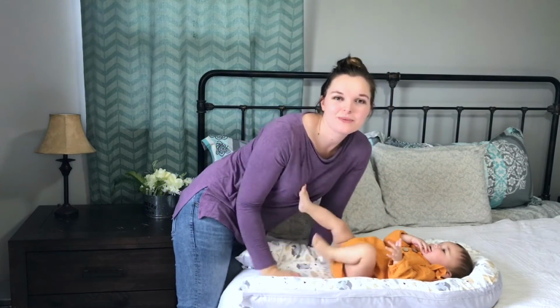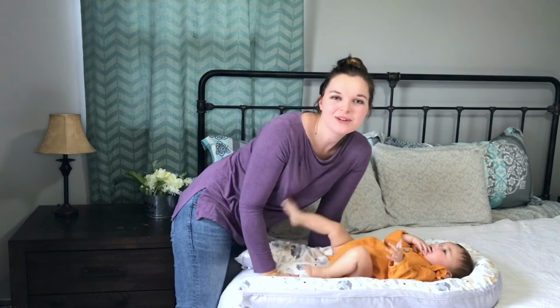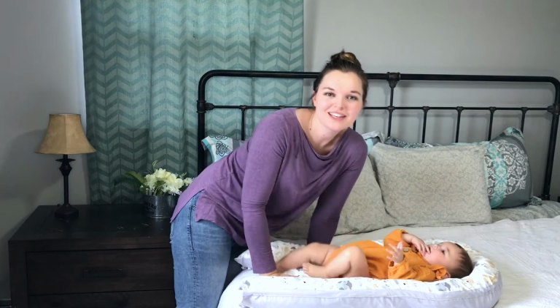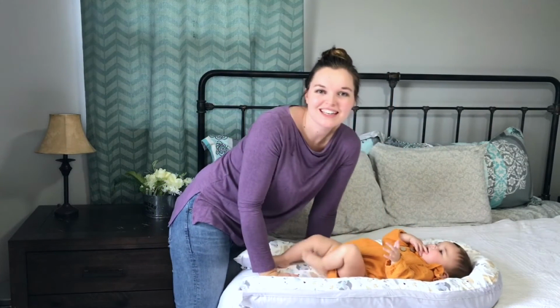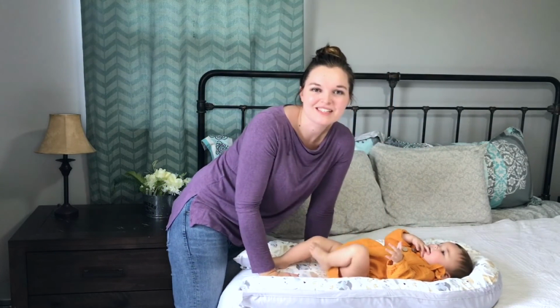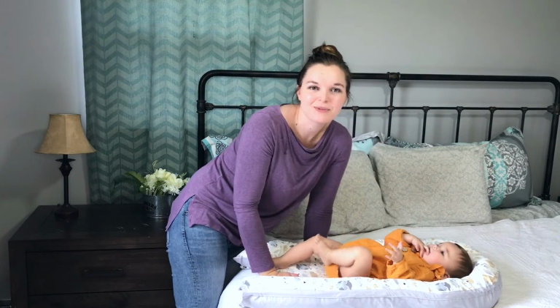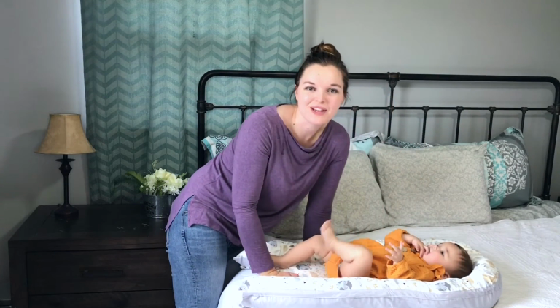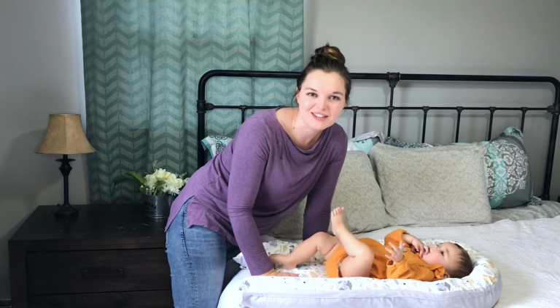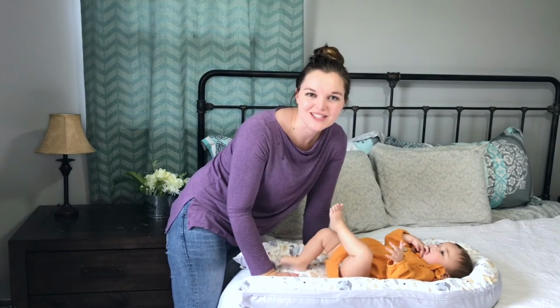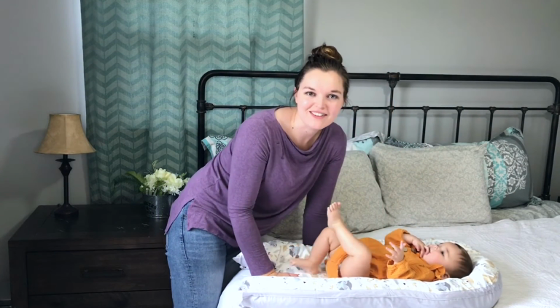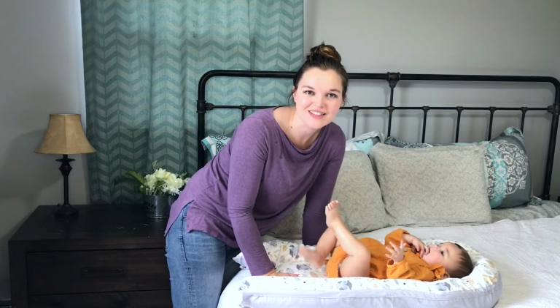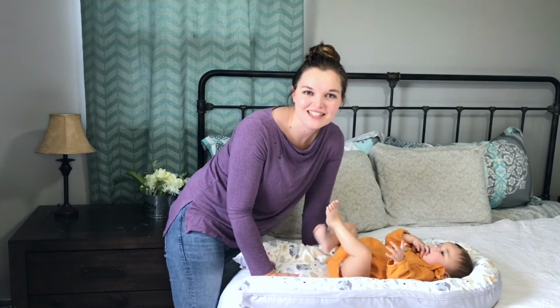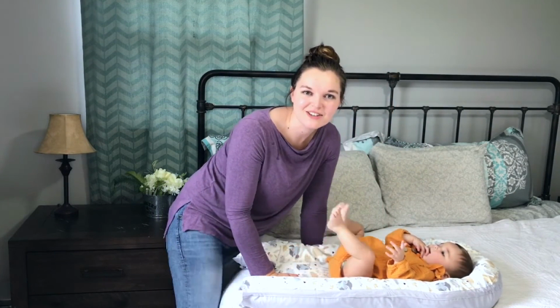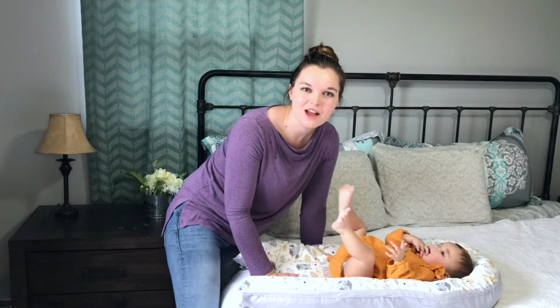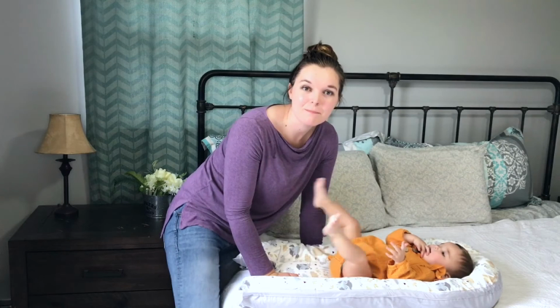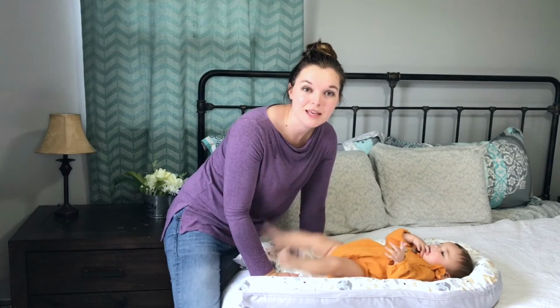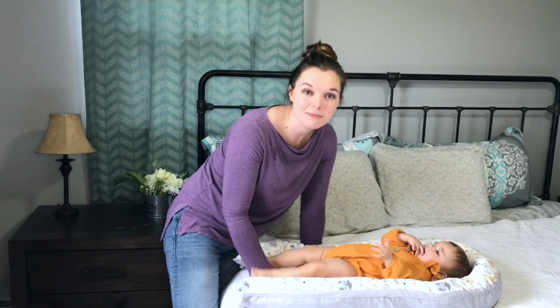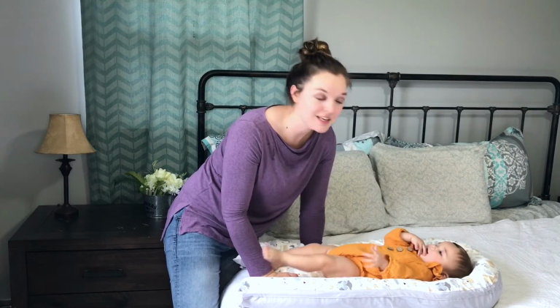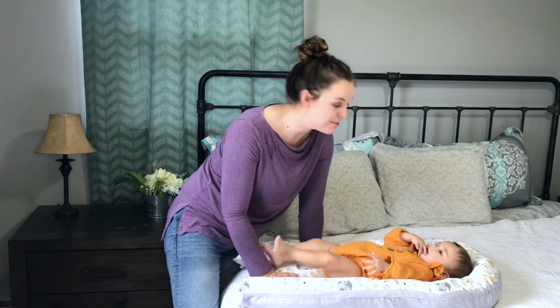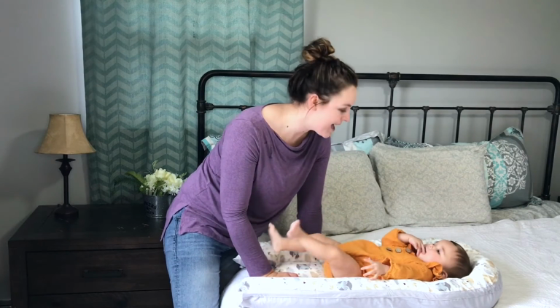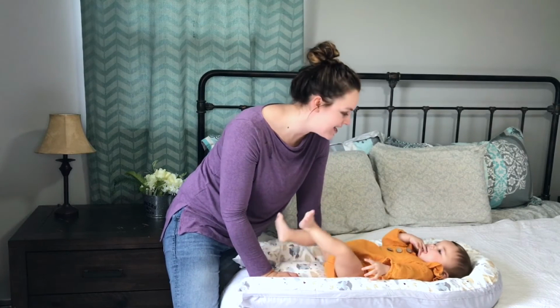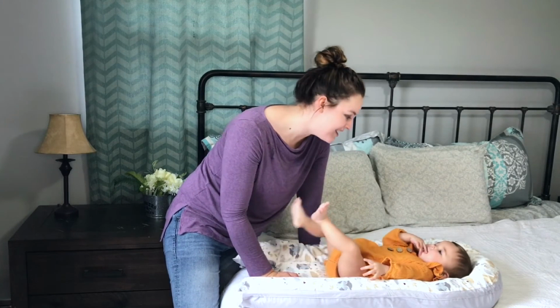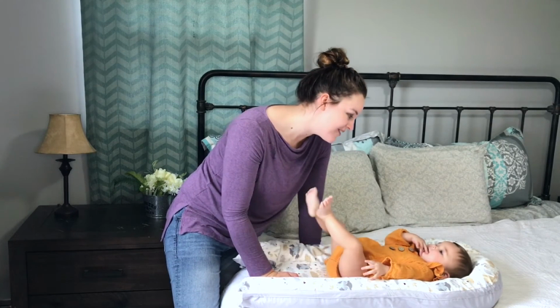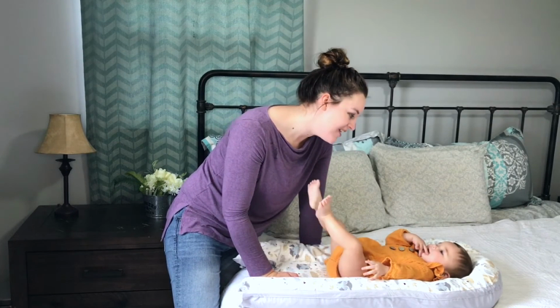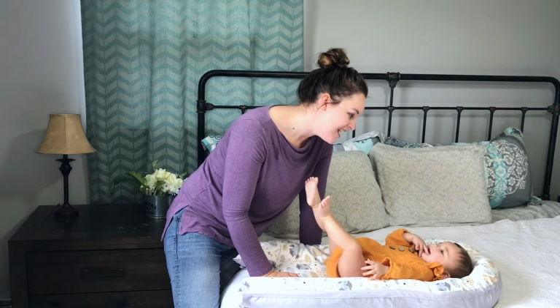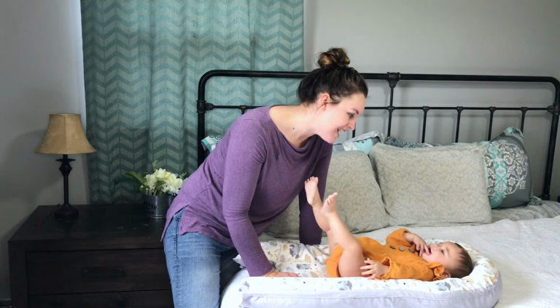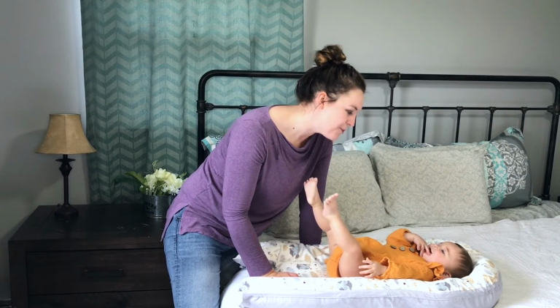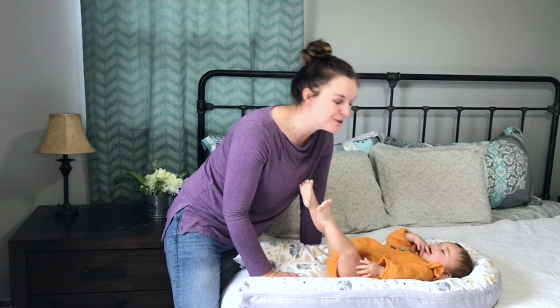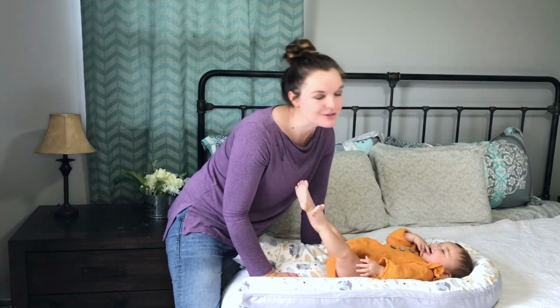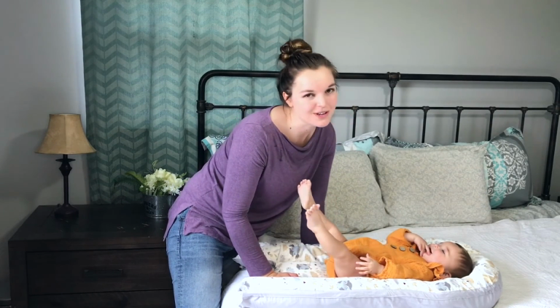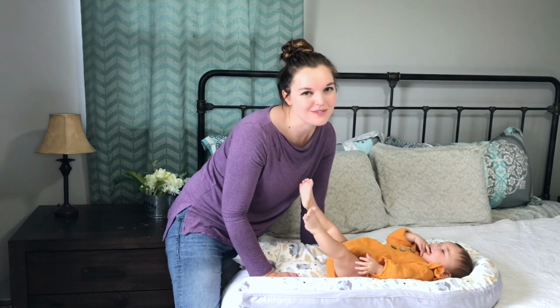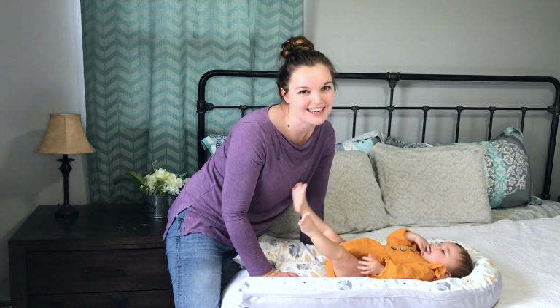We are going to get some great use out of this little baby bed. I hope you enjoyed our video.